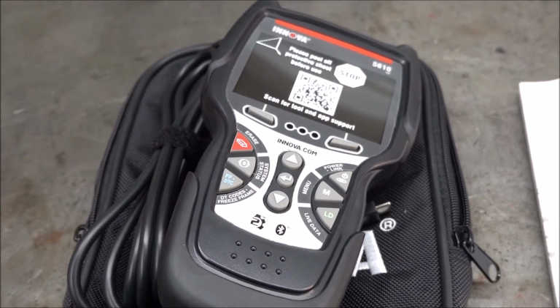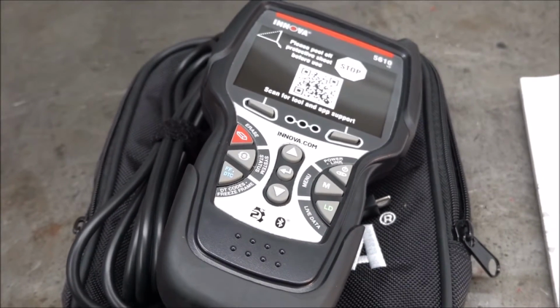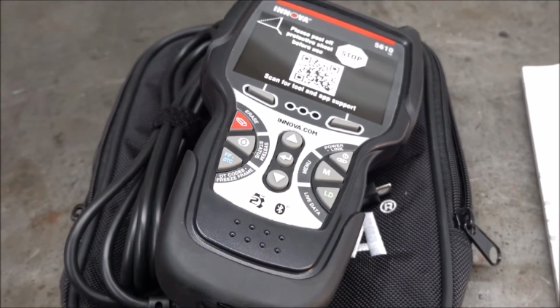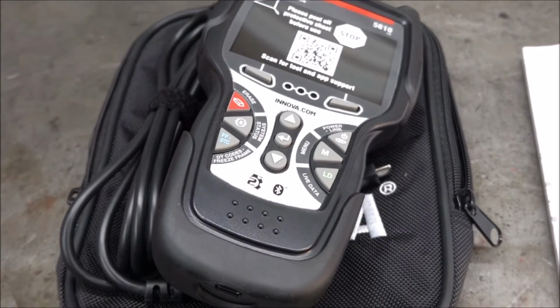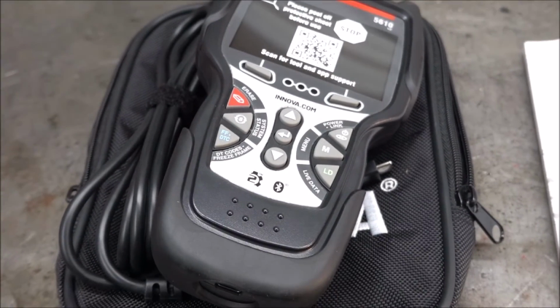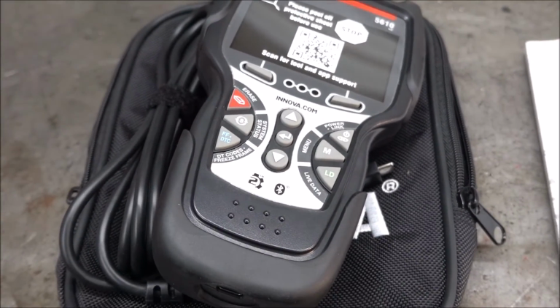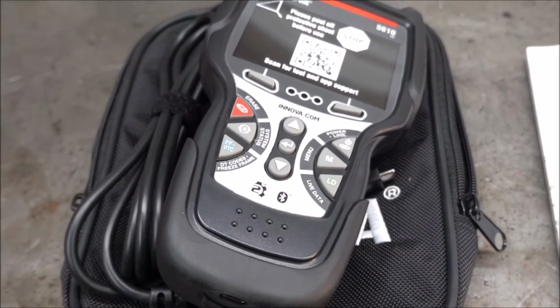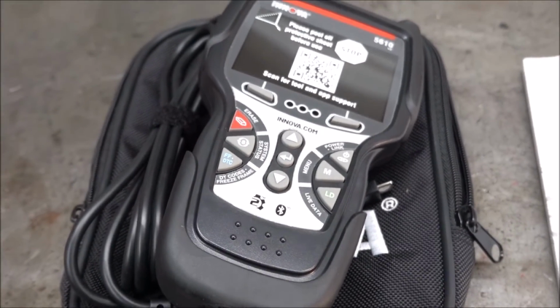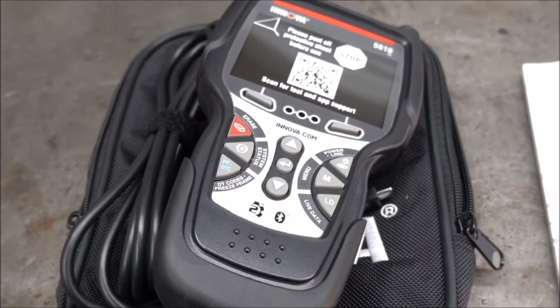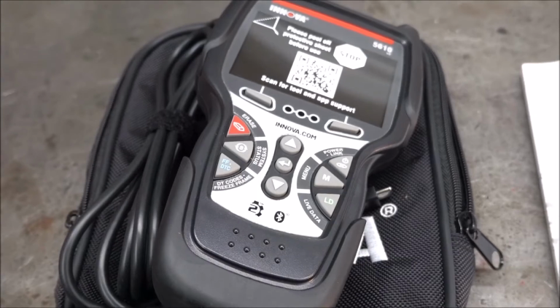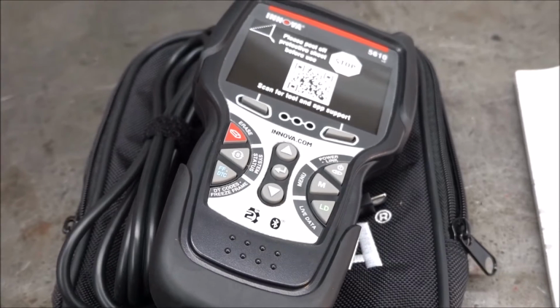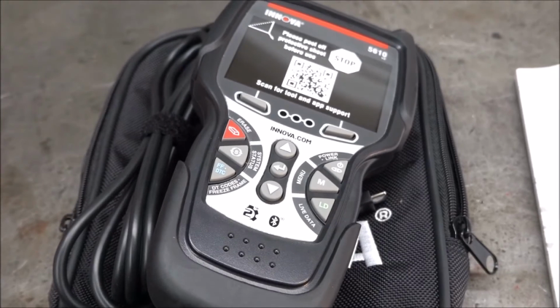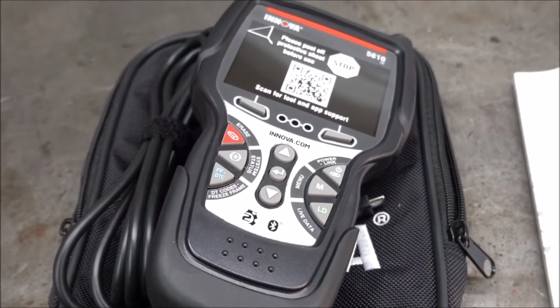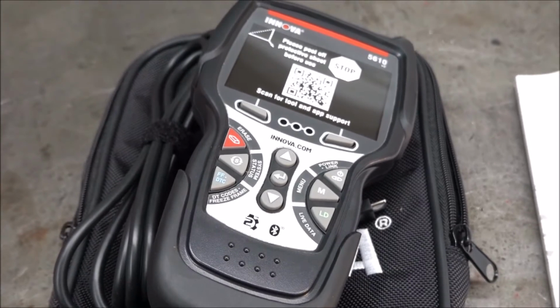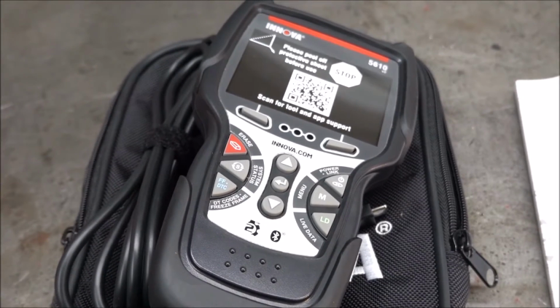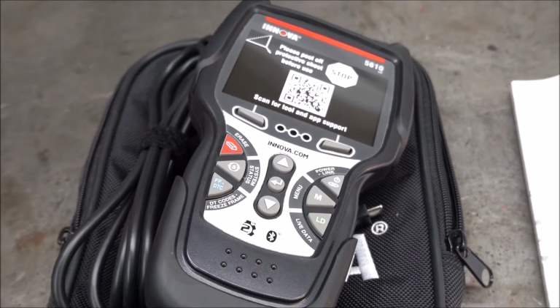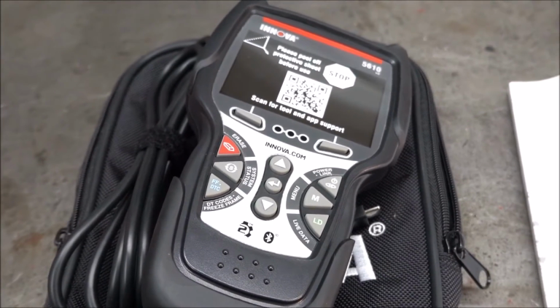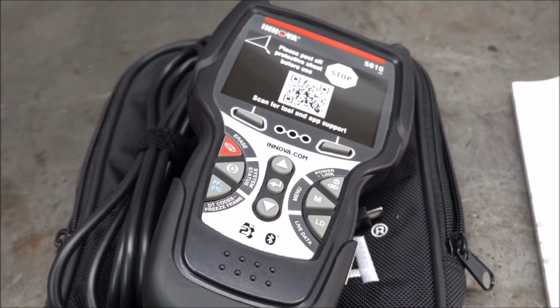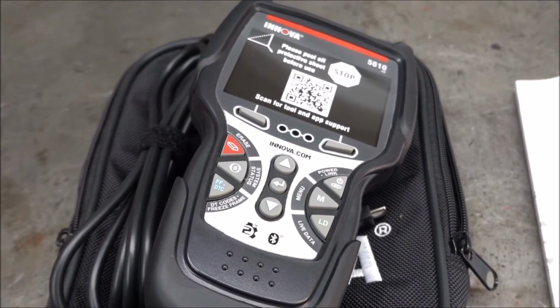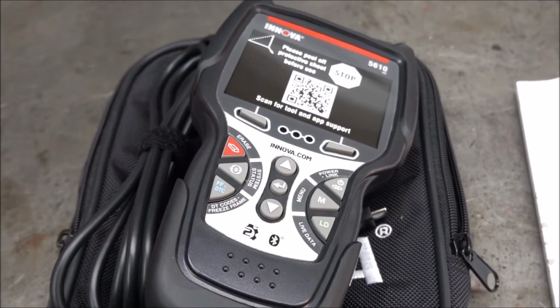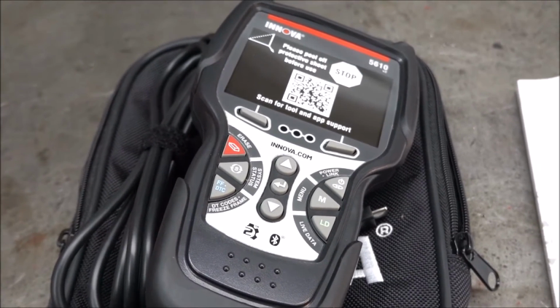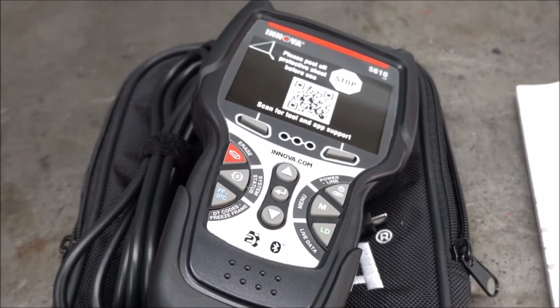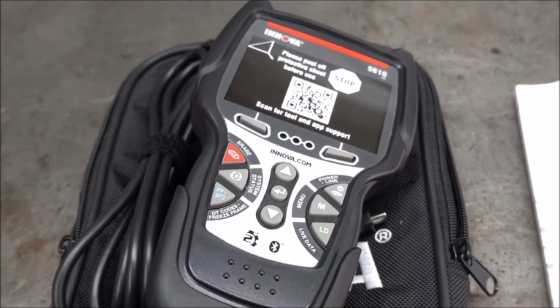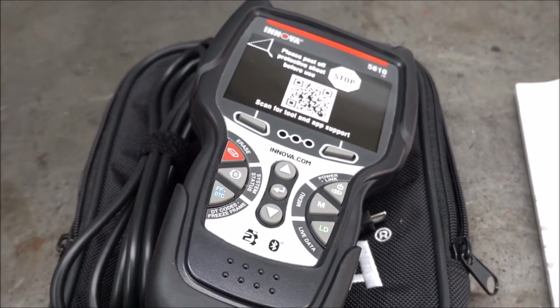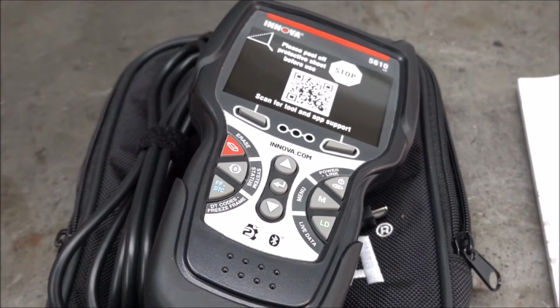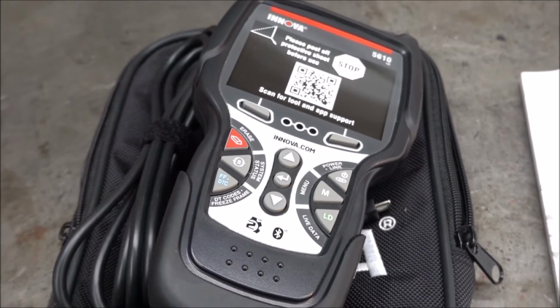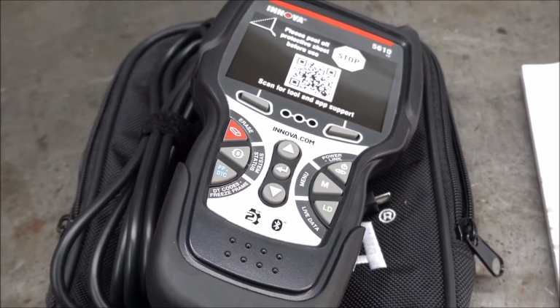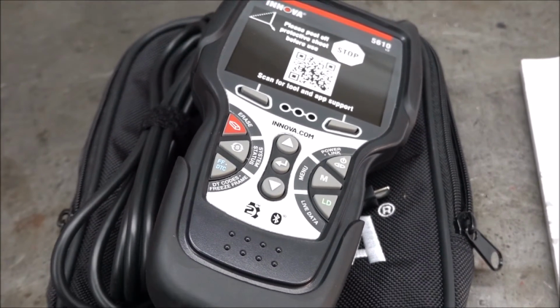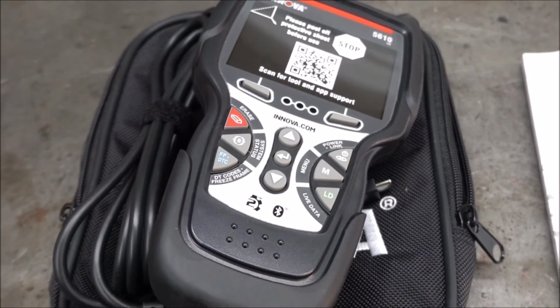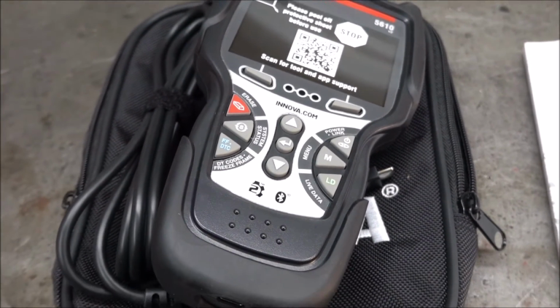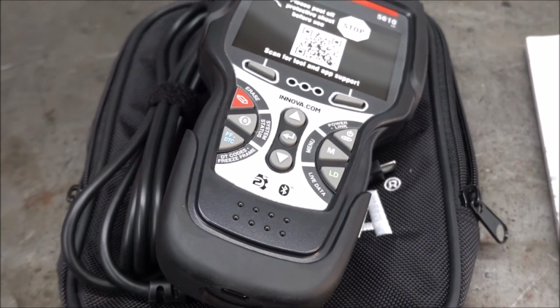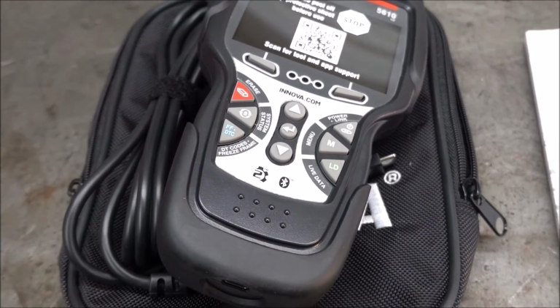I just looked it up — the OBD1 adapter kit is $99. I'll put a link to that in the description as well.